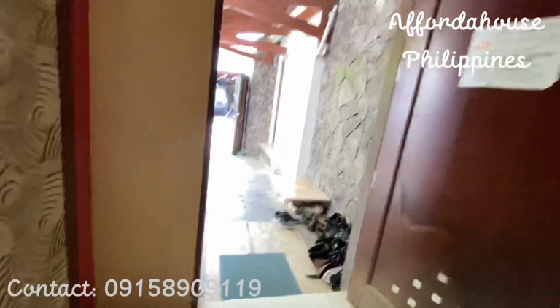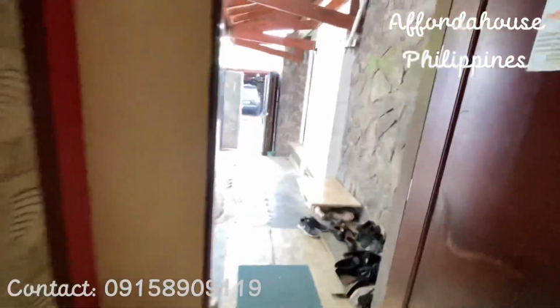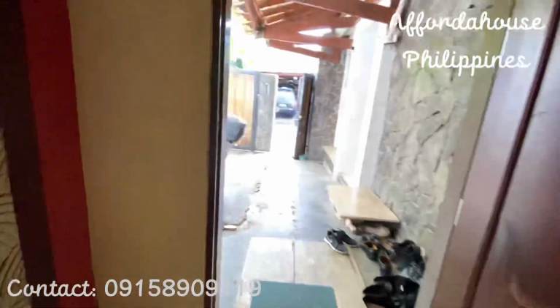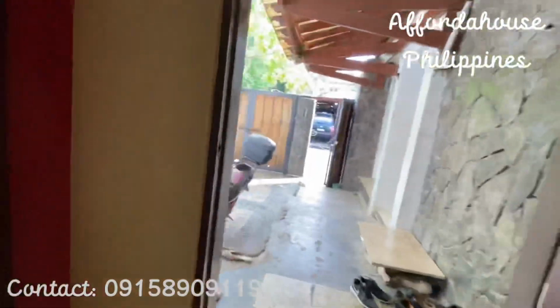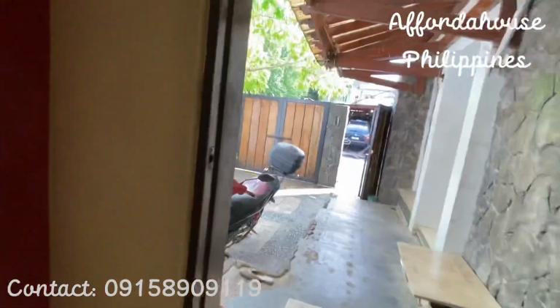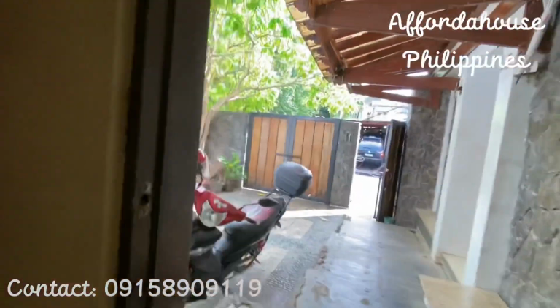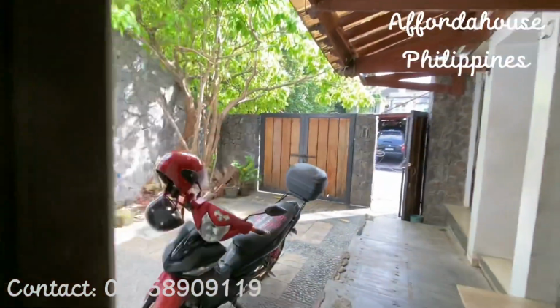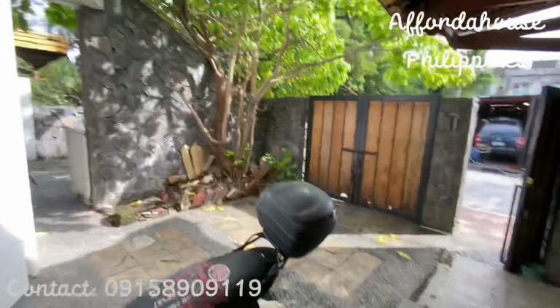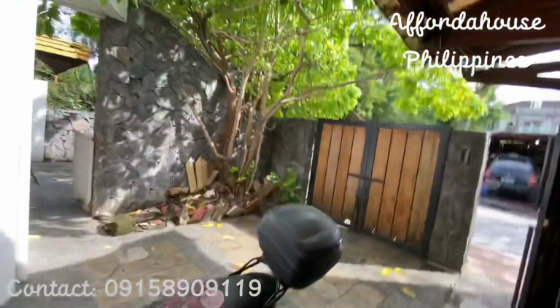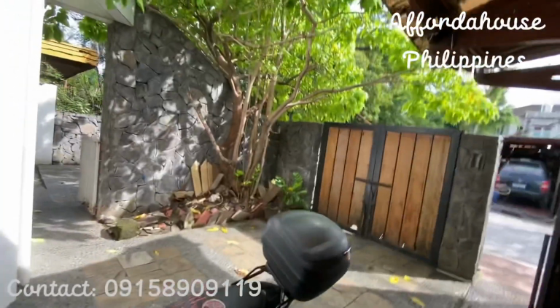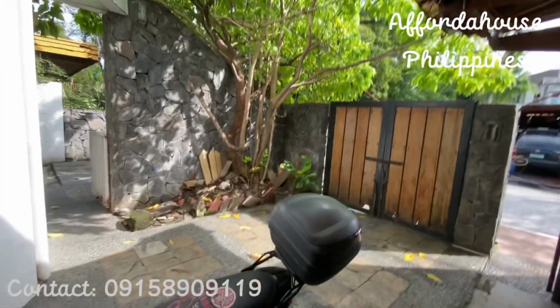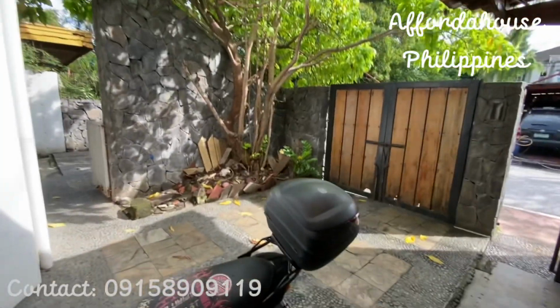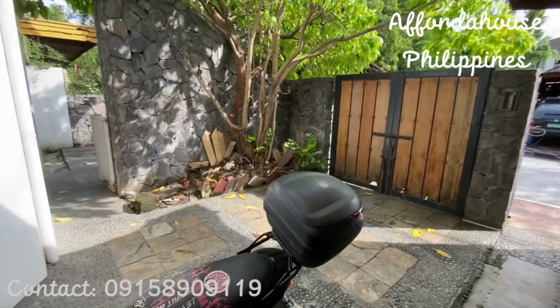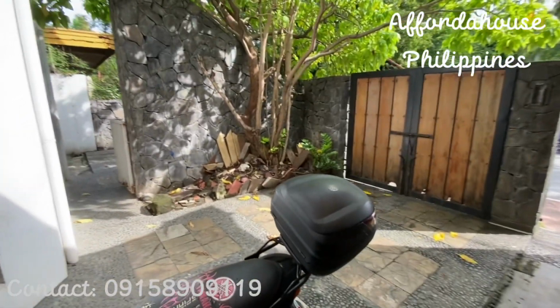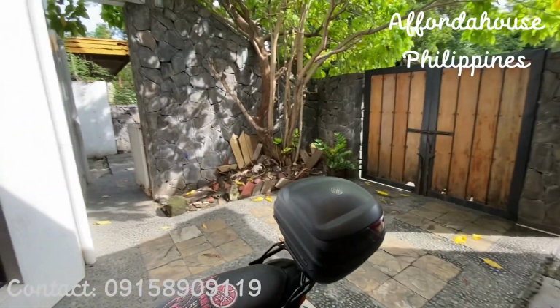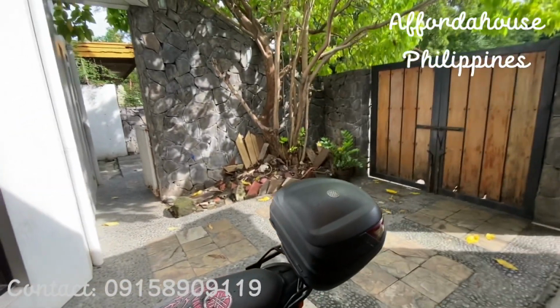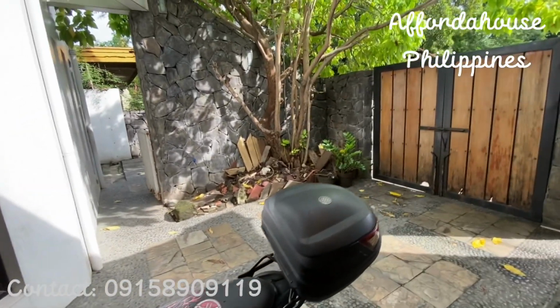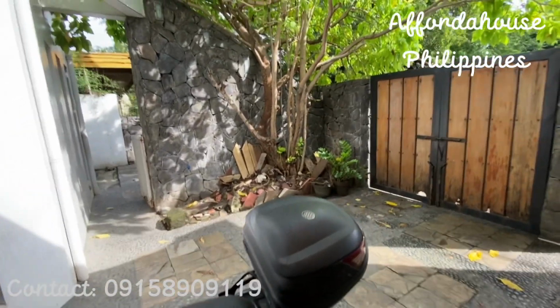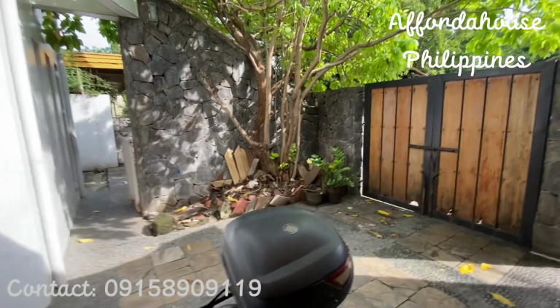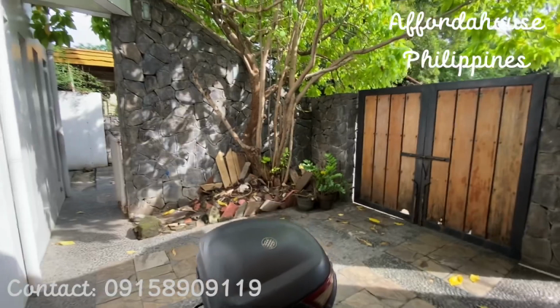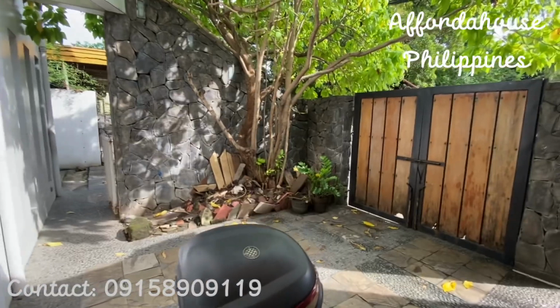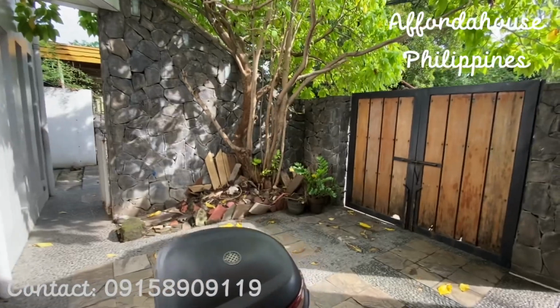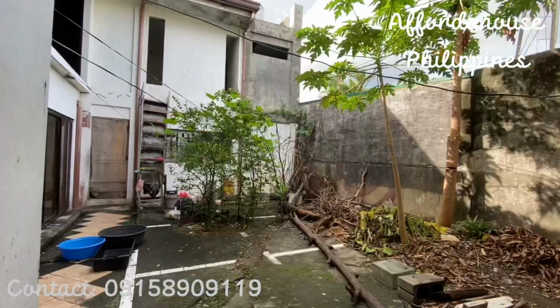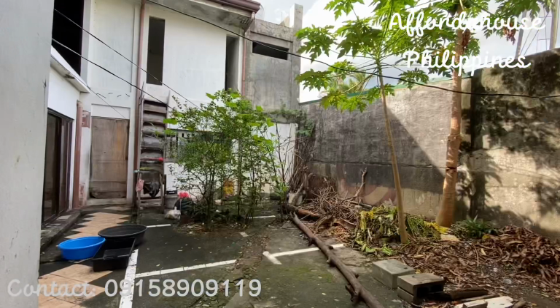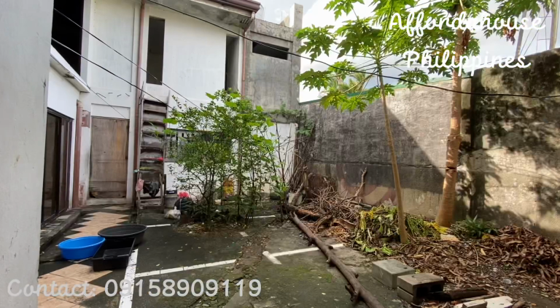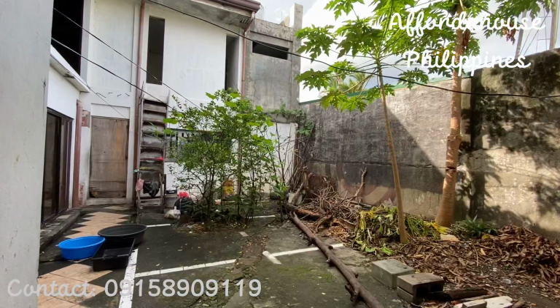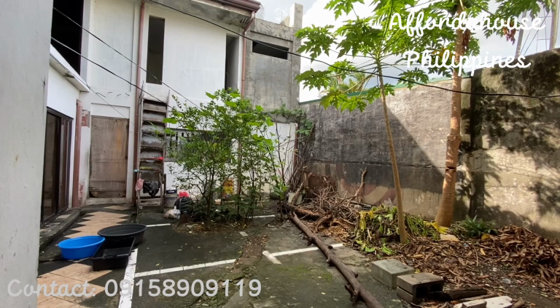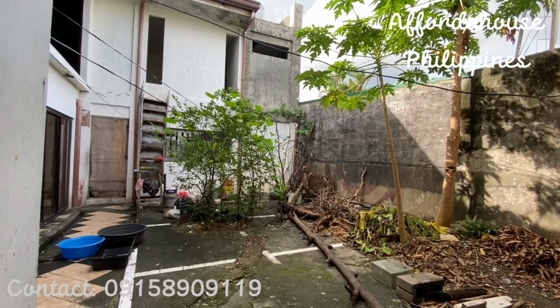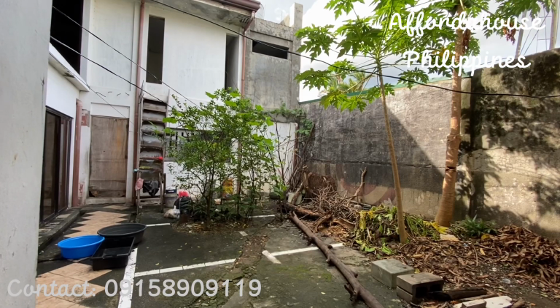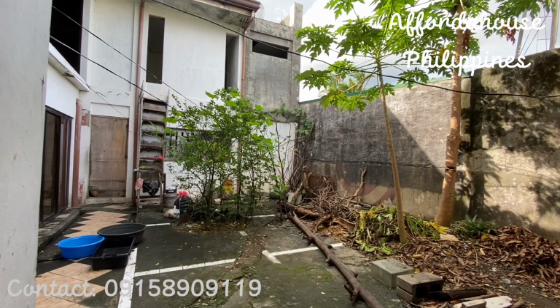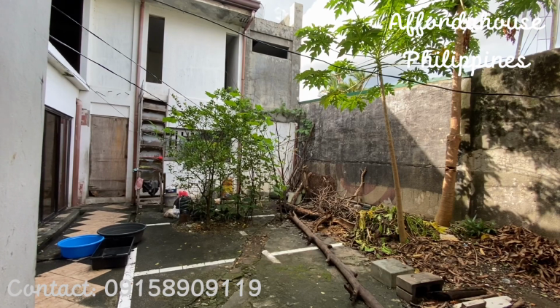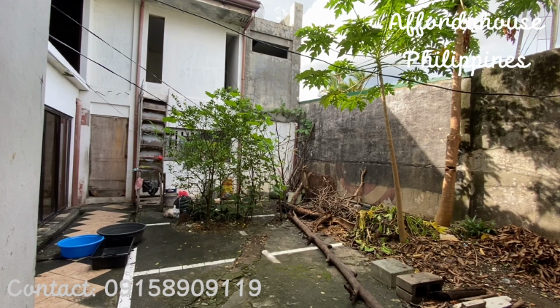I just want to show you the backyard of this property. You can also do the laundry here.